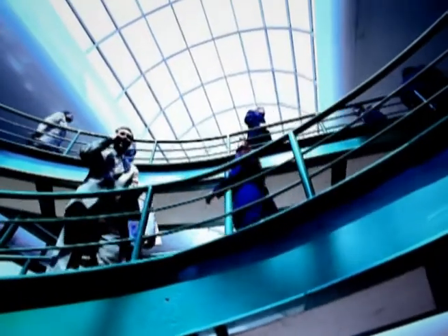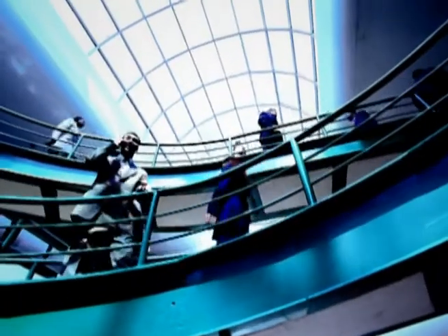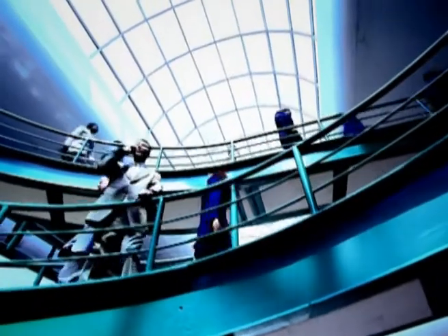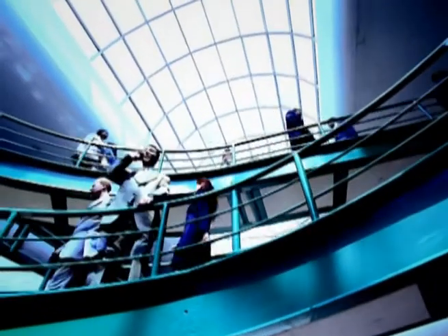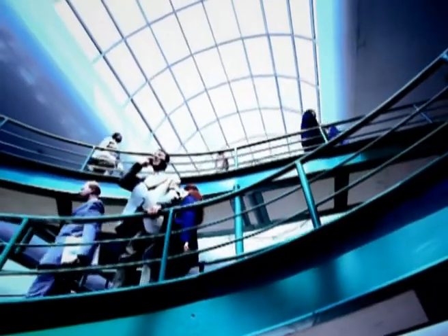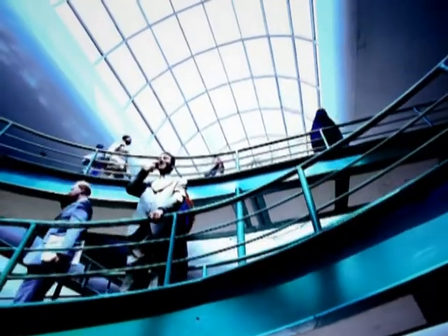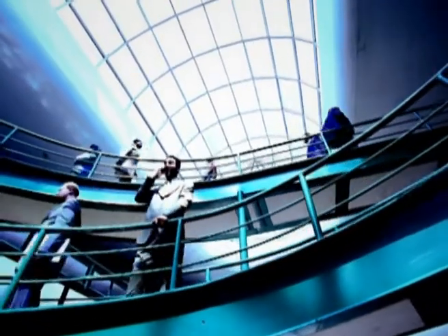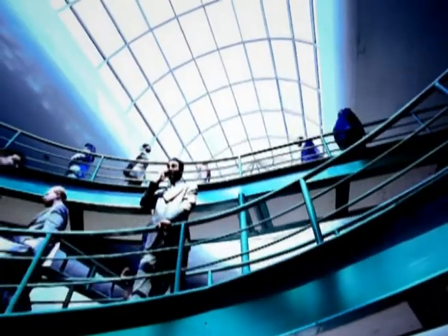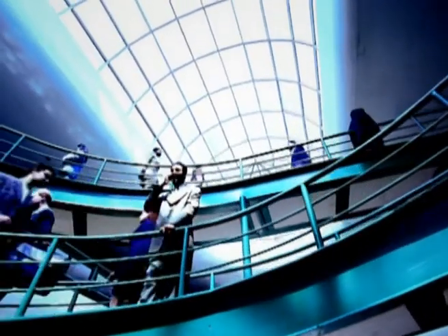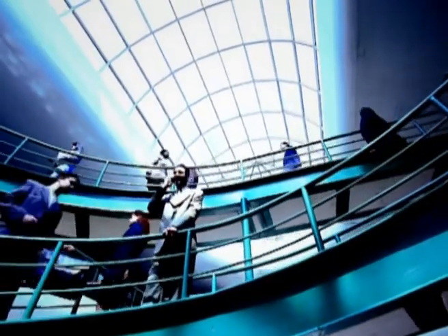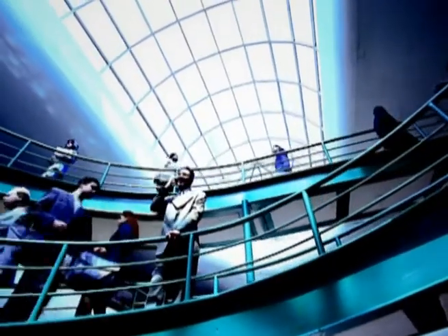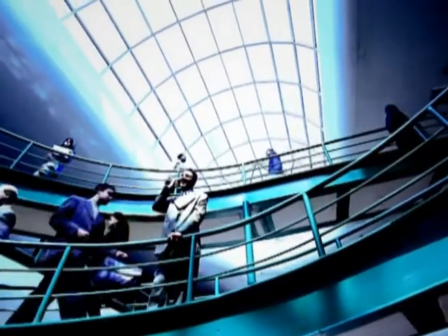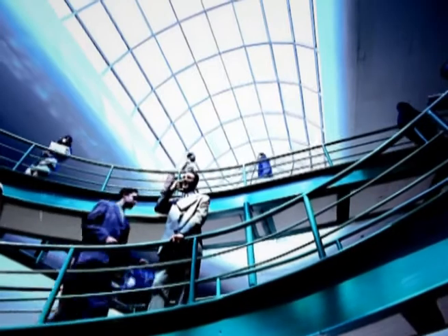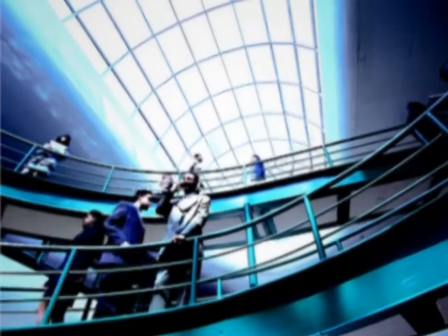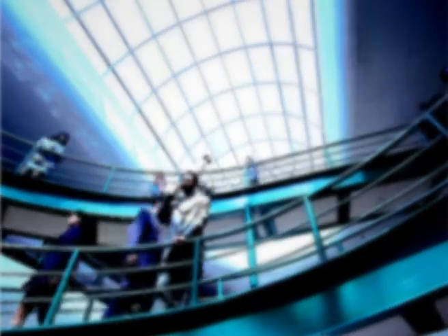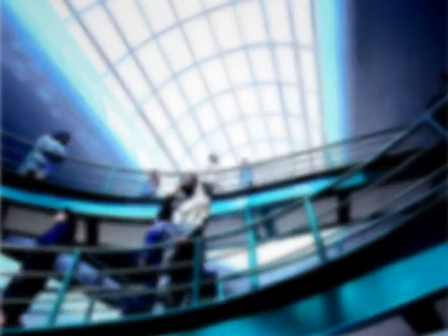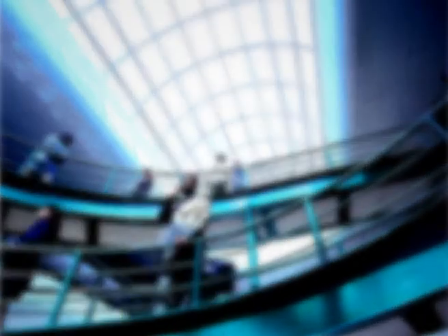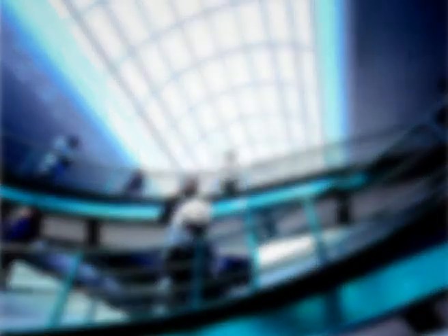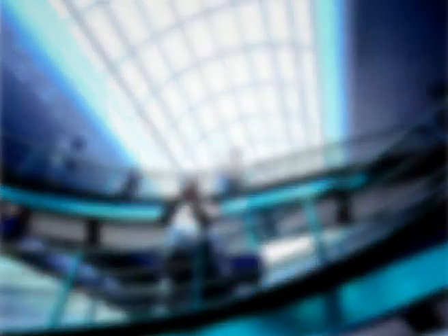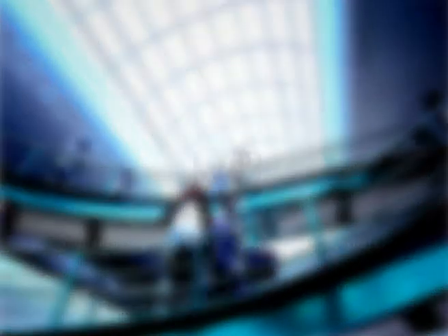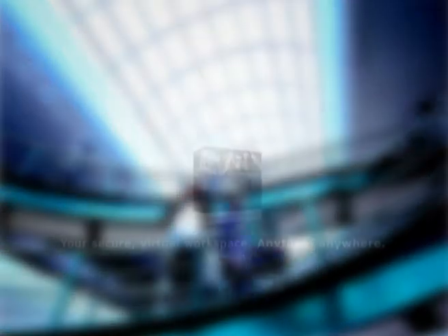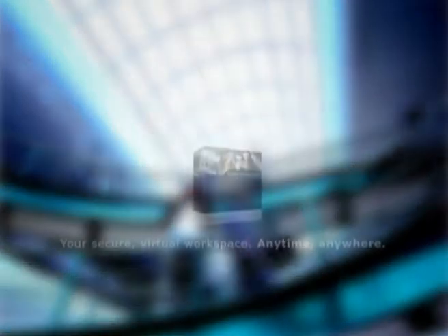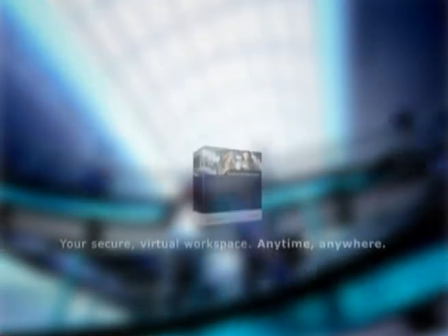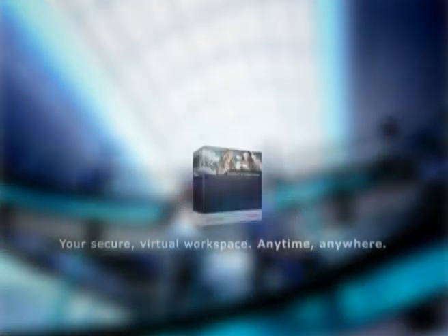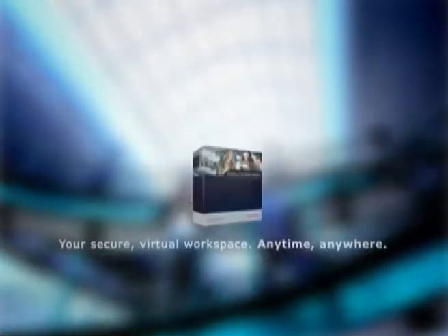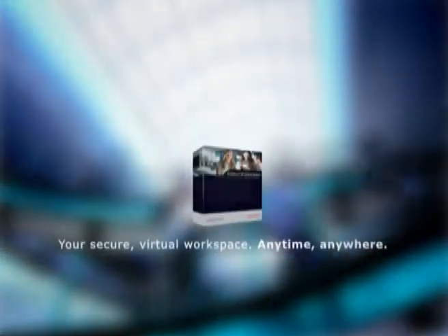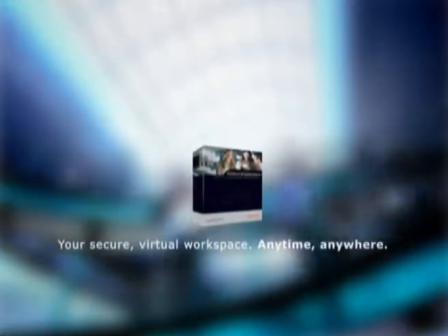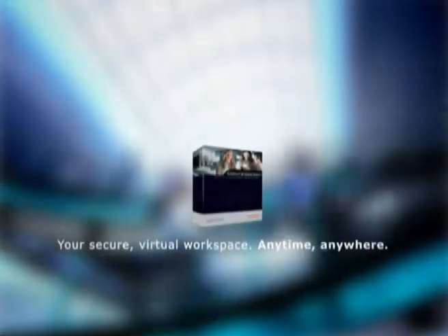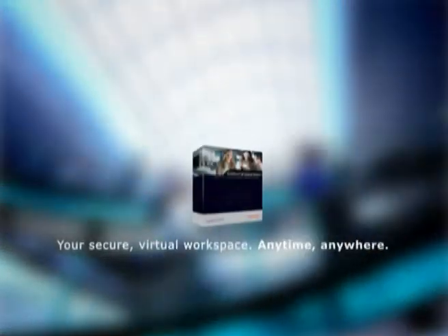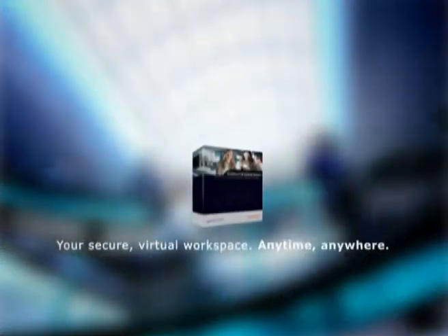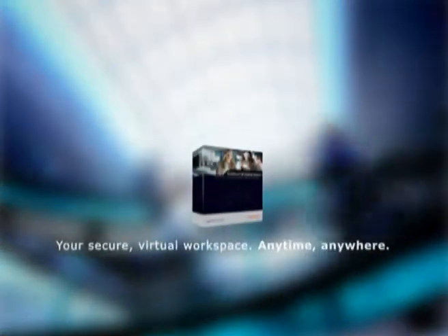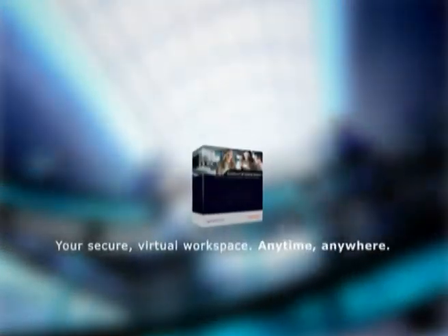Your secure virtual workspace. Anytime, anywhere.